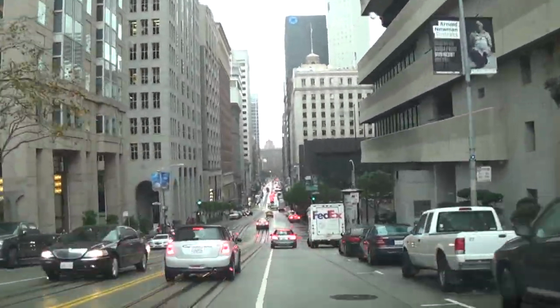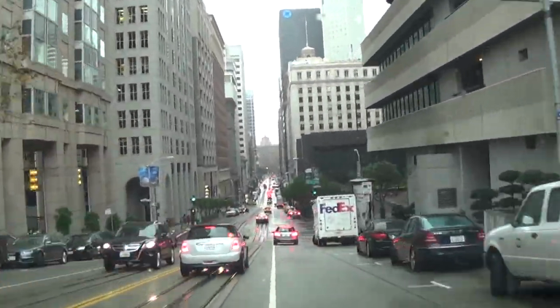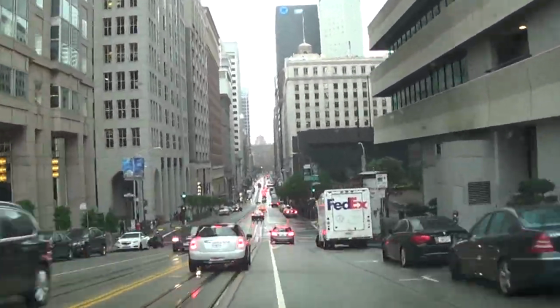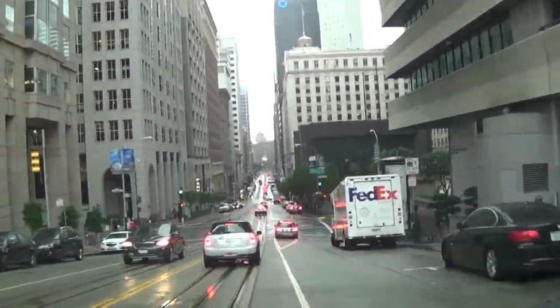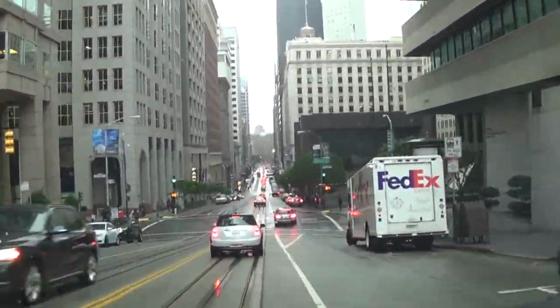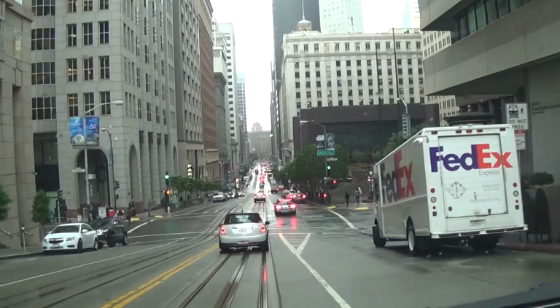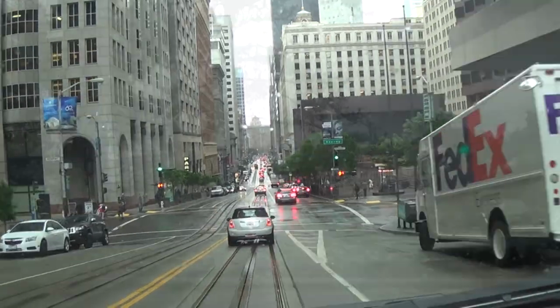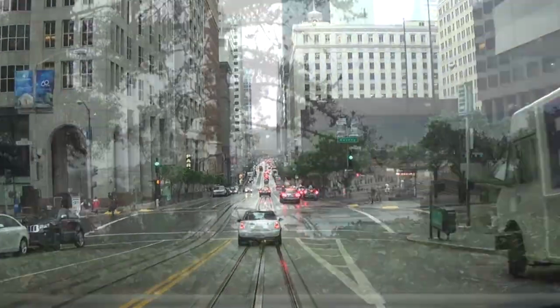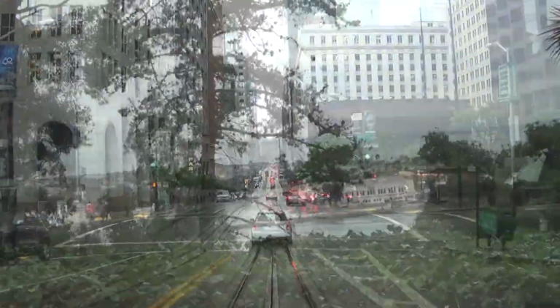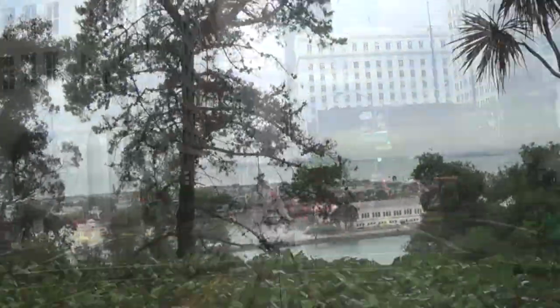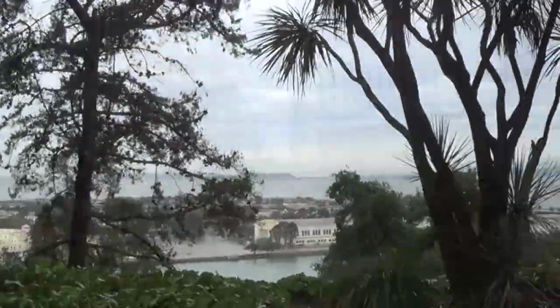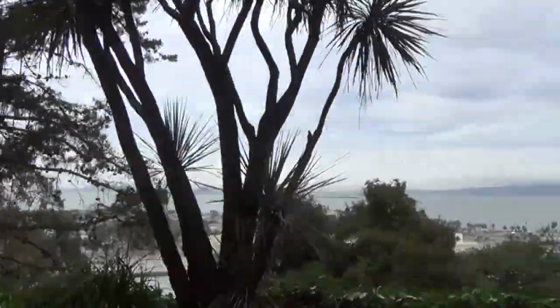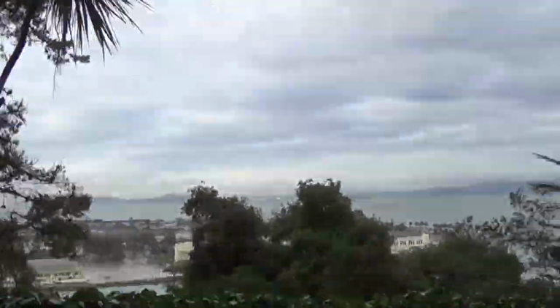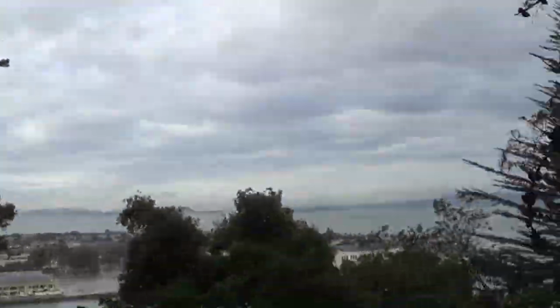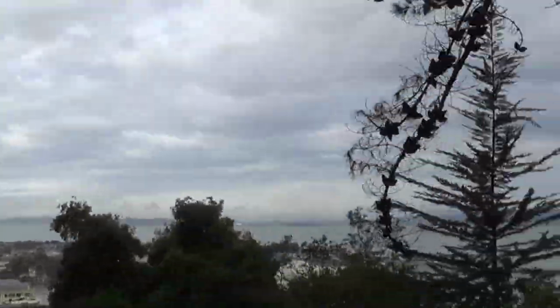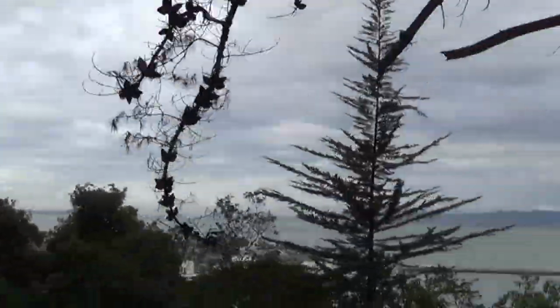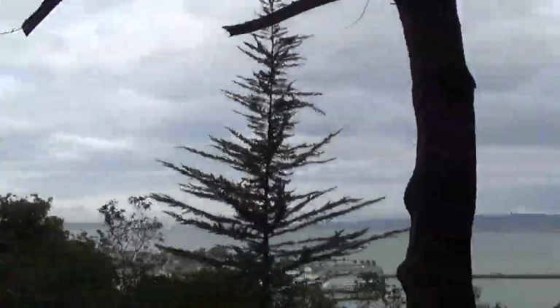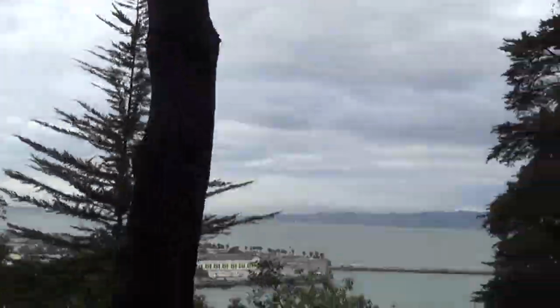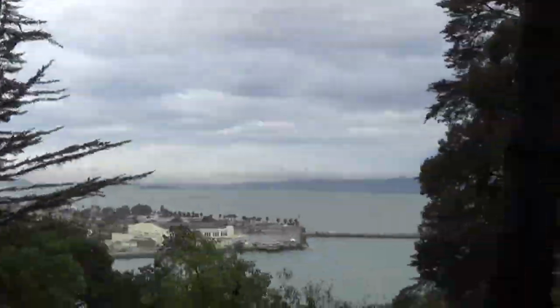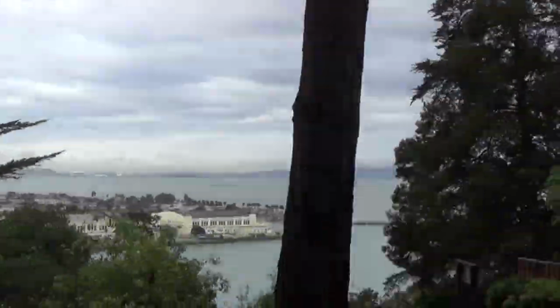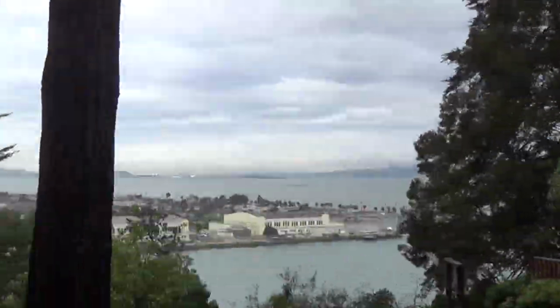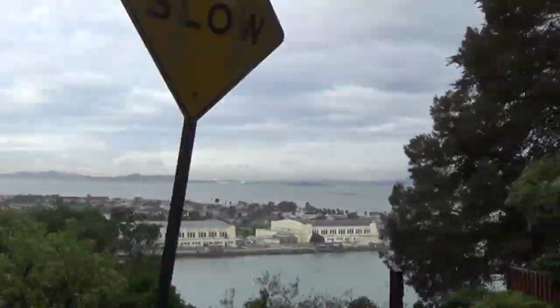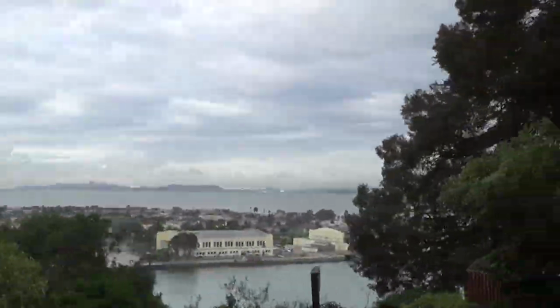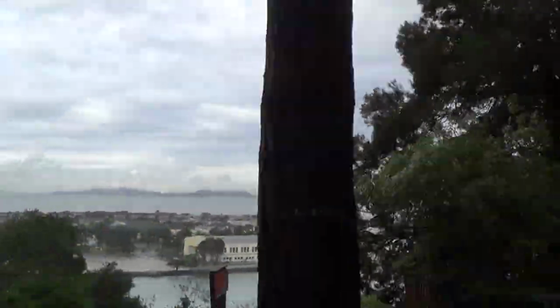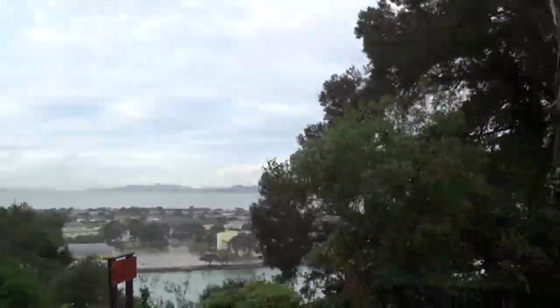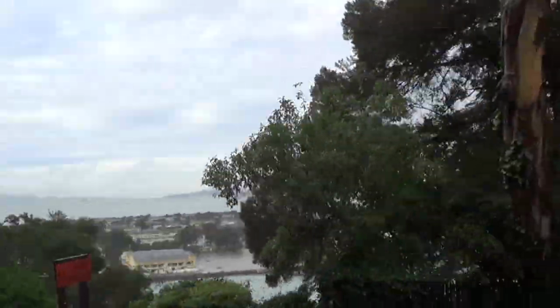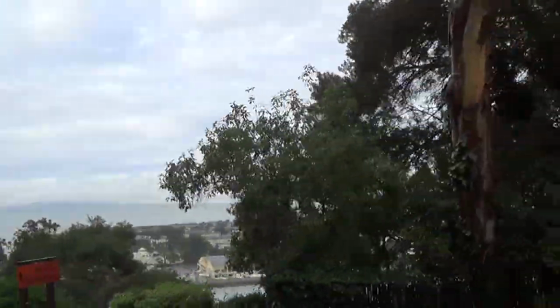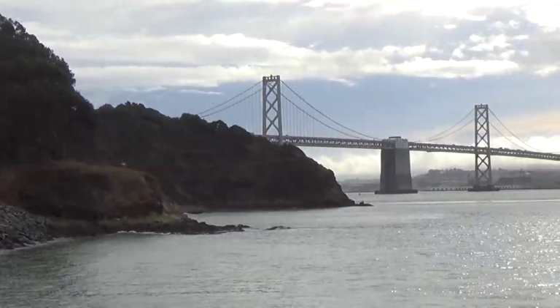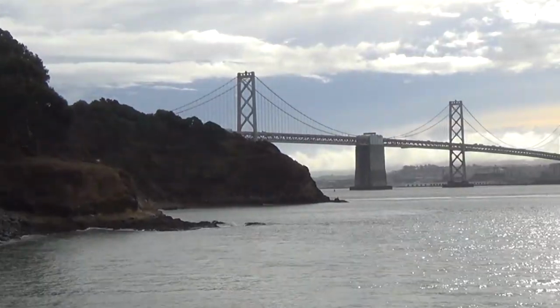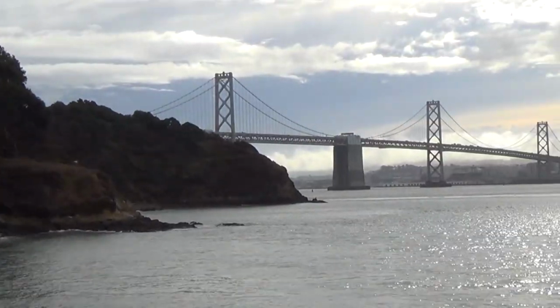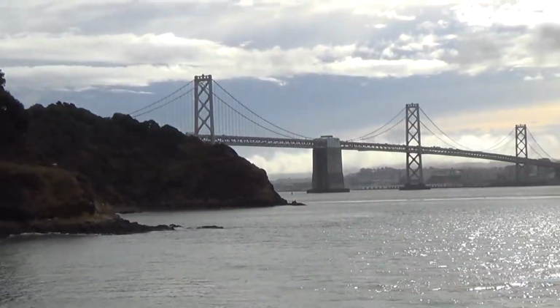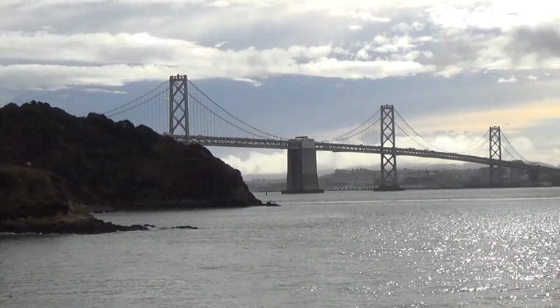I'm headed over to the Golden Gate Bridge. I decided to stop by this little outcropping of land called Treasure Island.